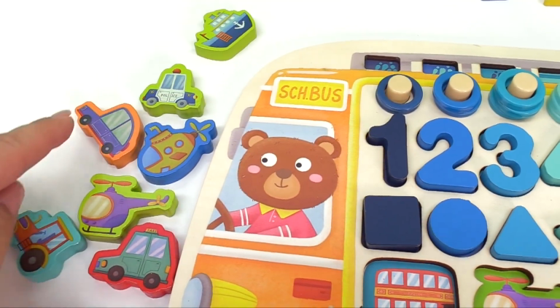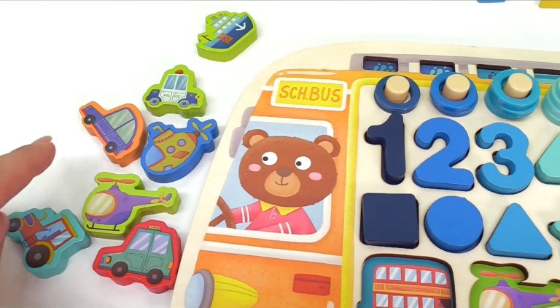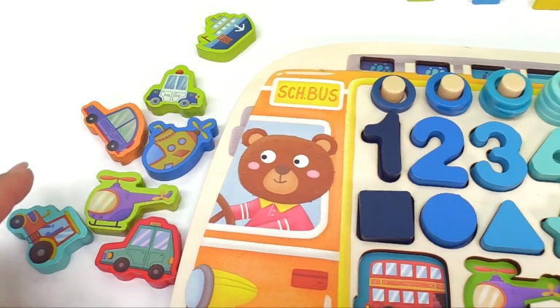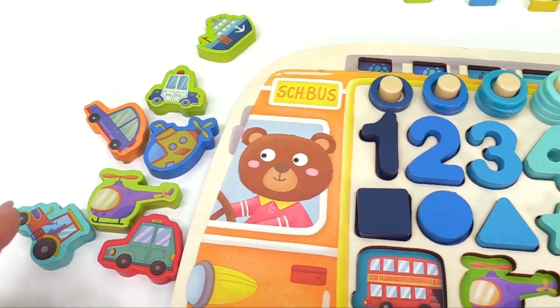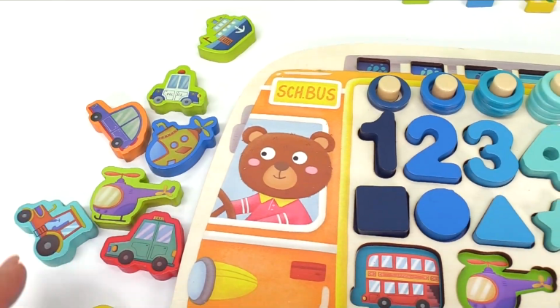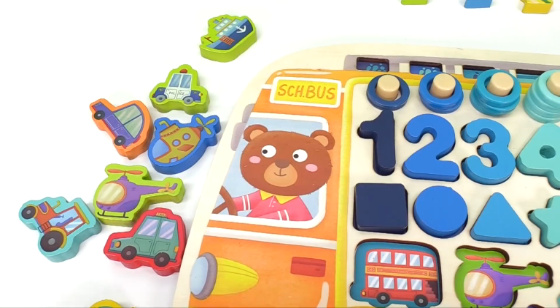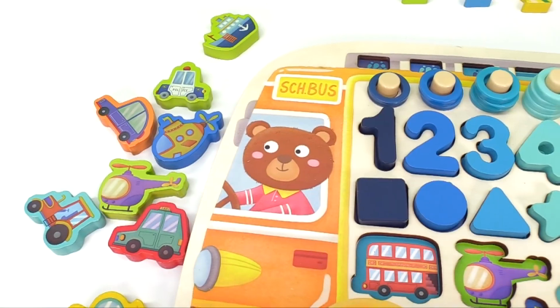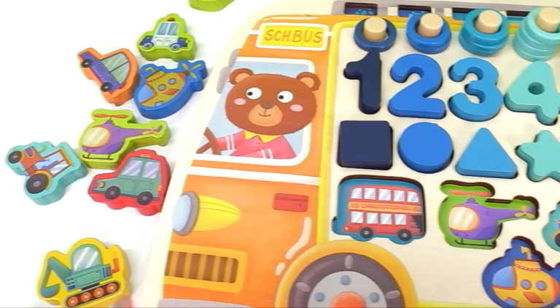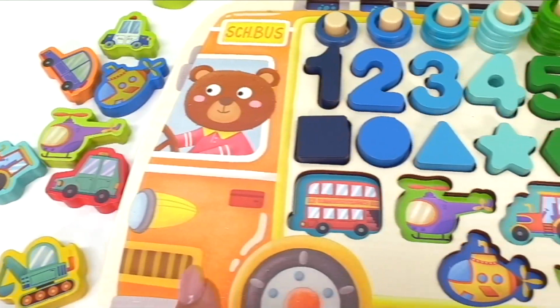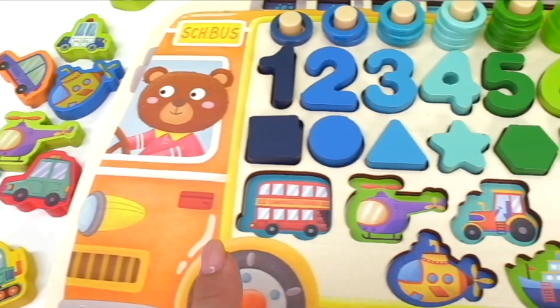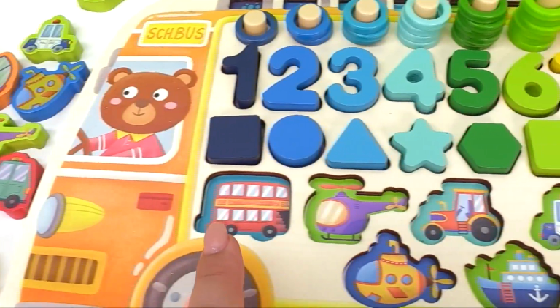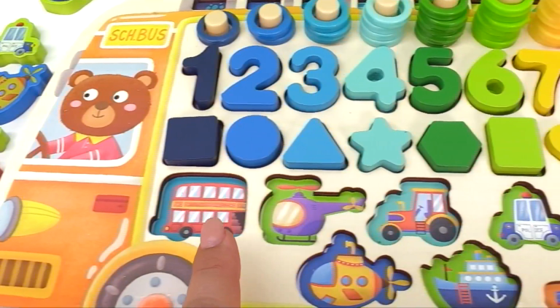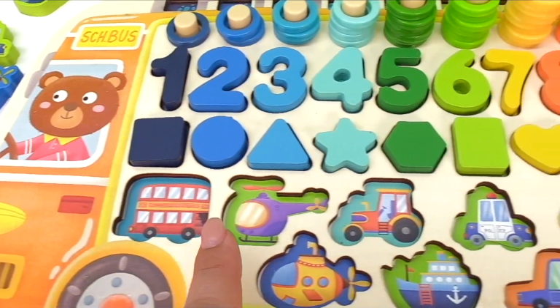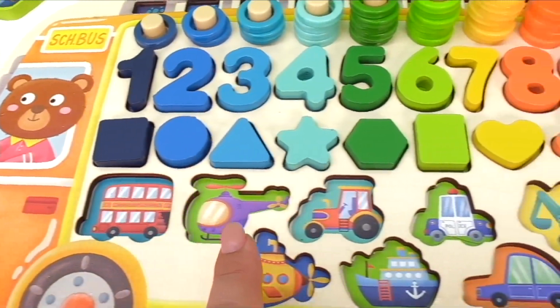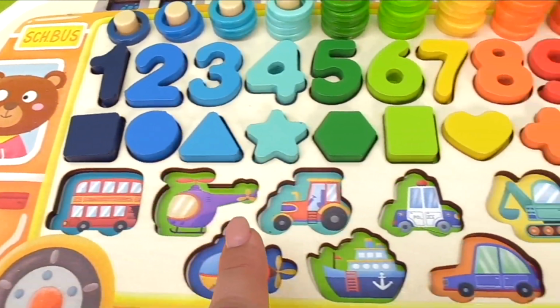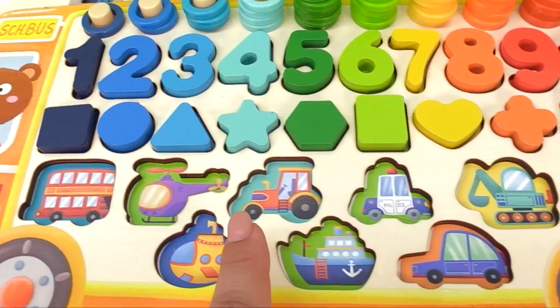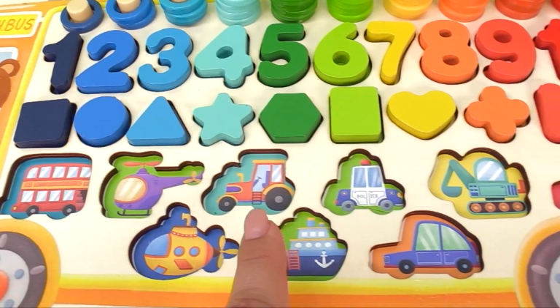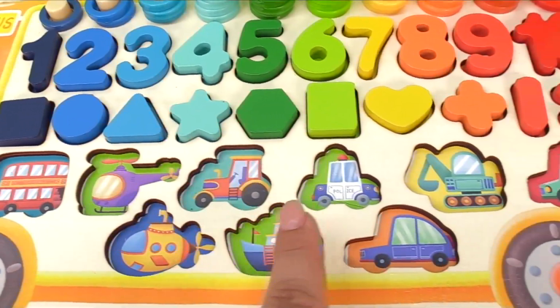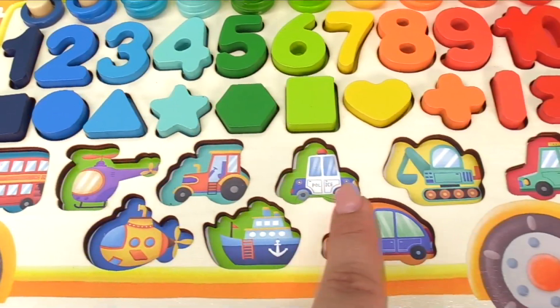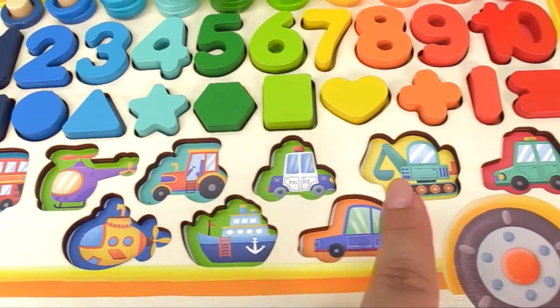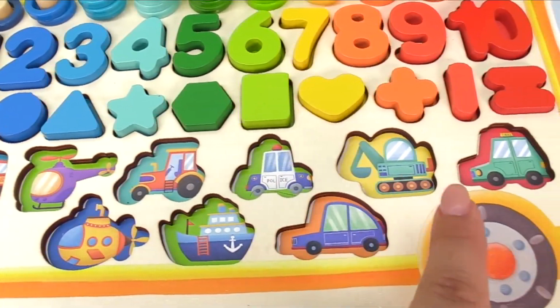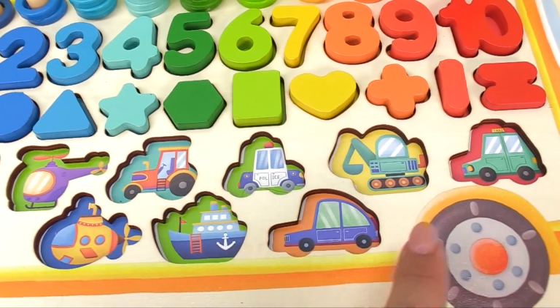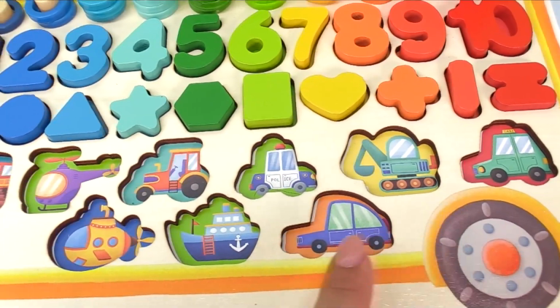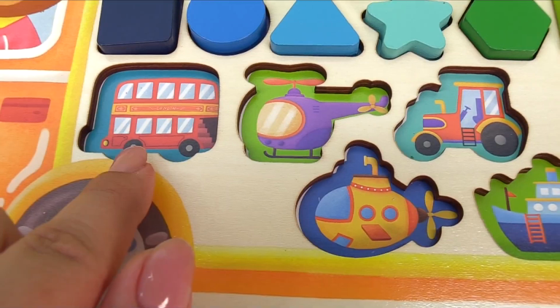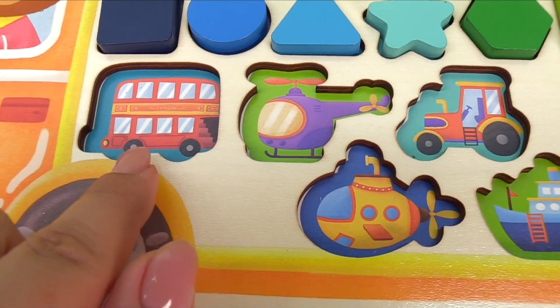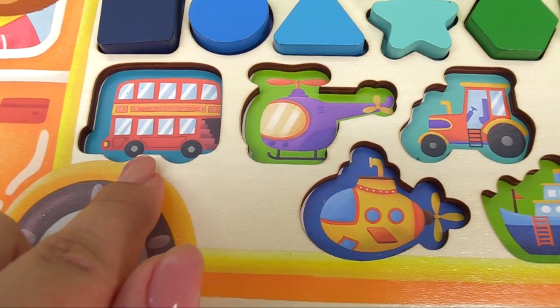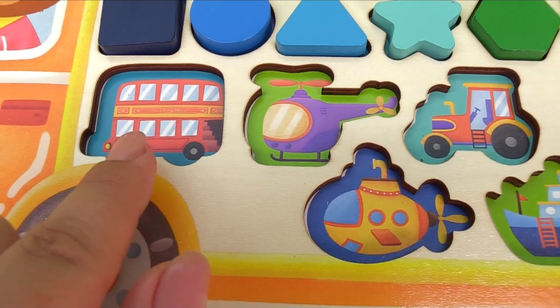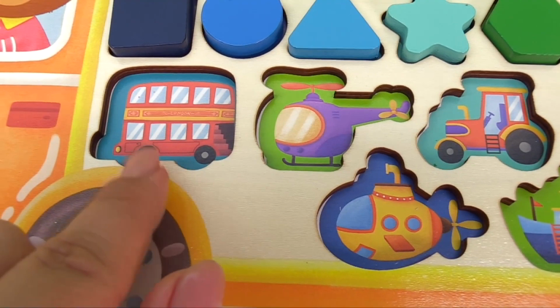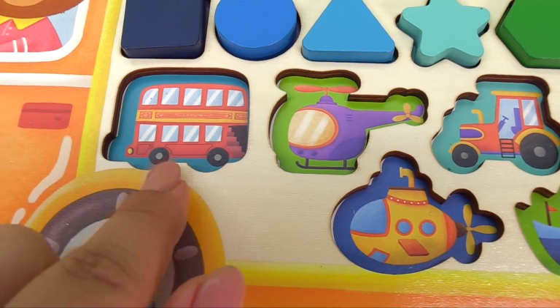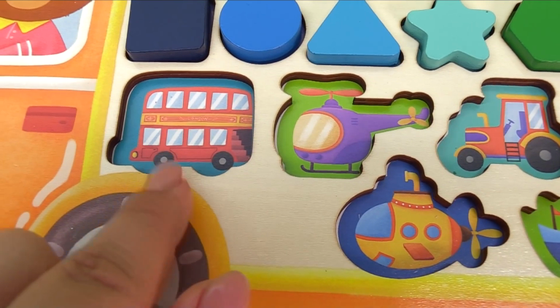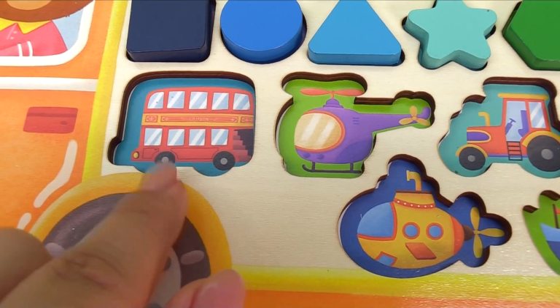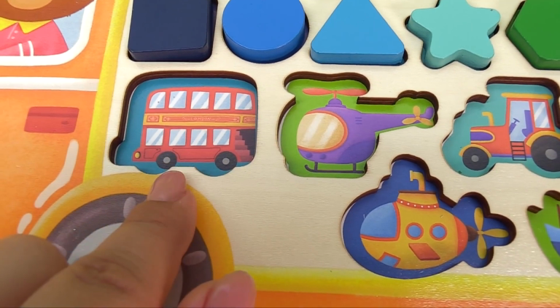This school bus is not complete without the rest of our vehicles. Let's match them to the right spot.